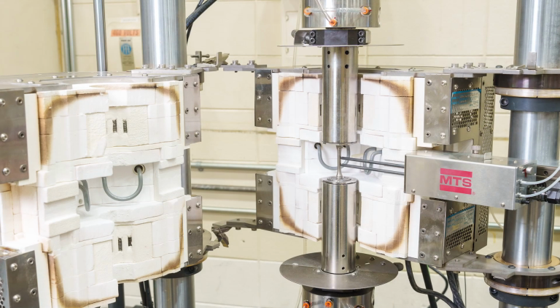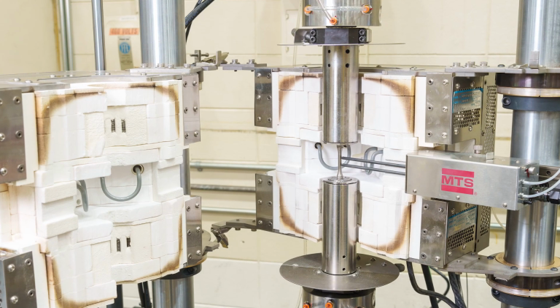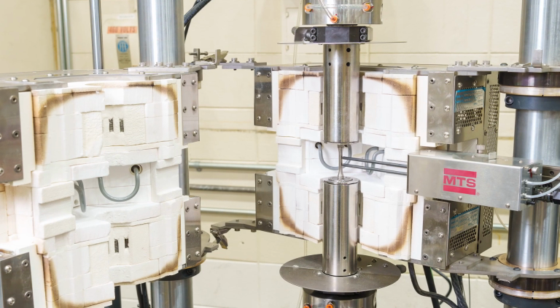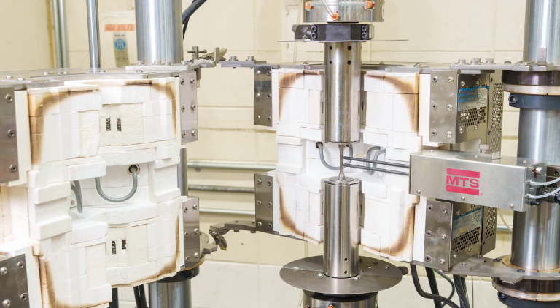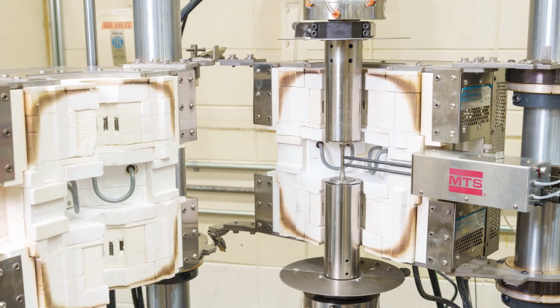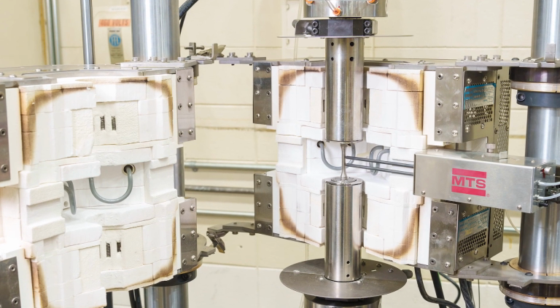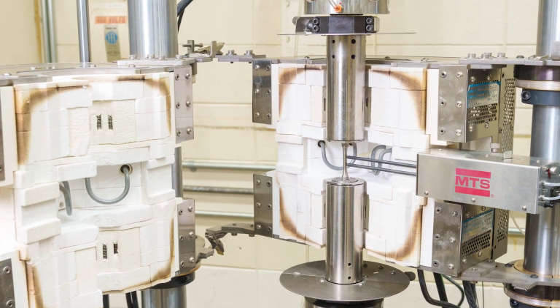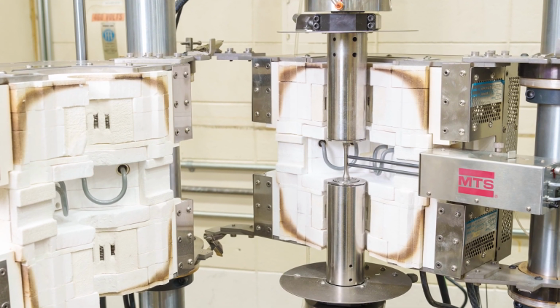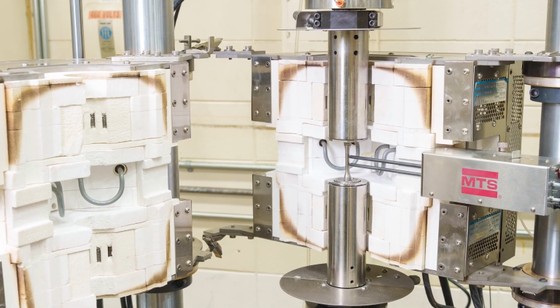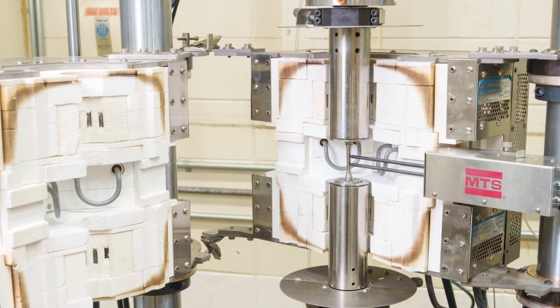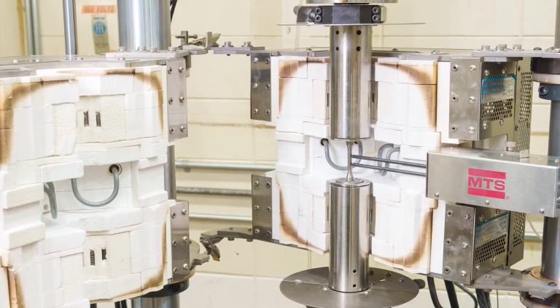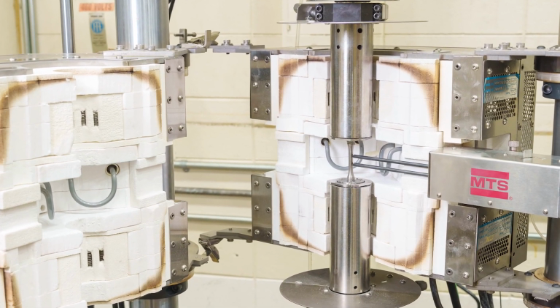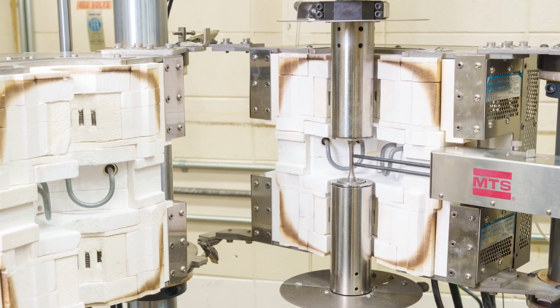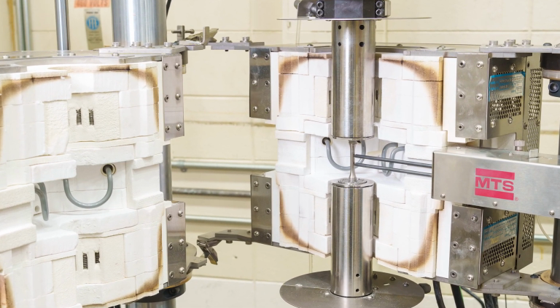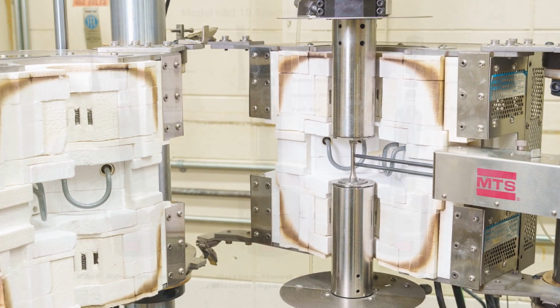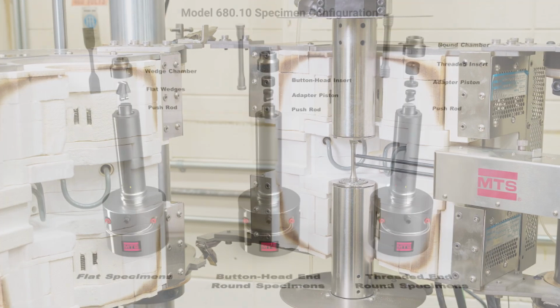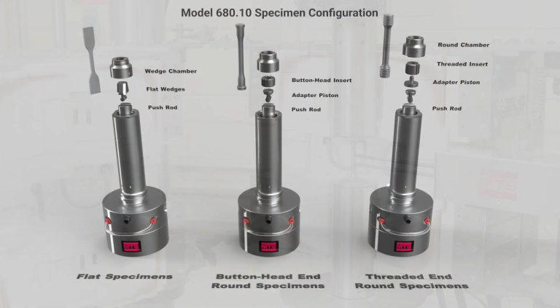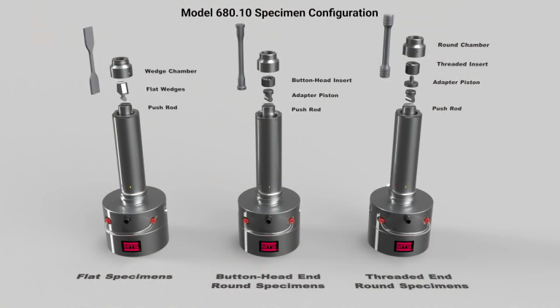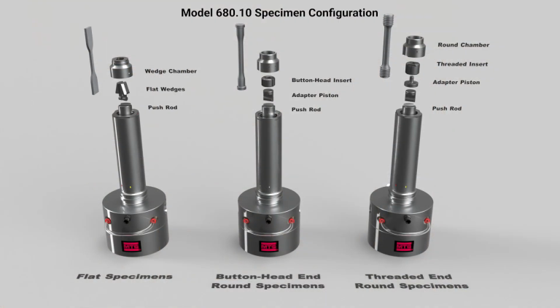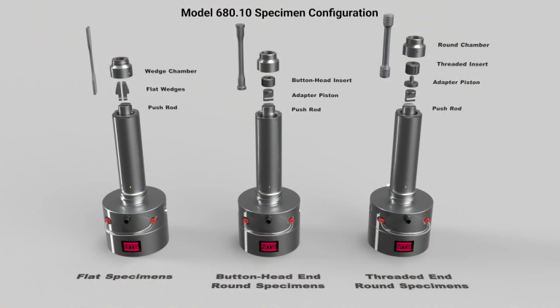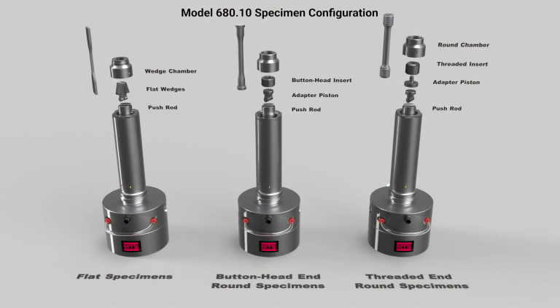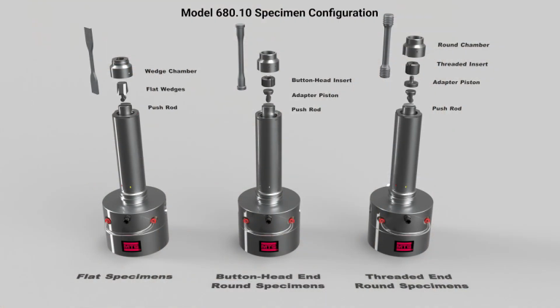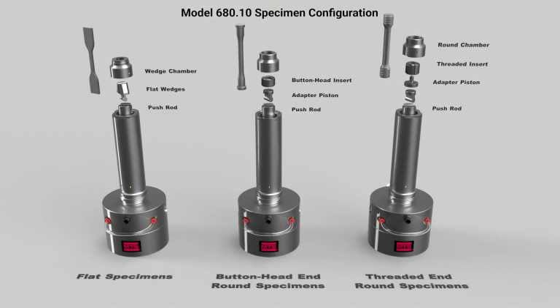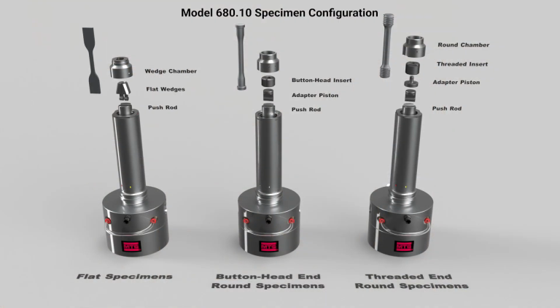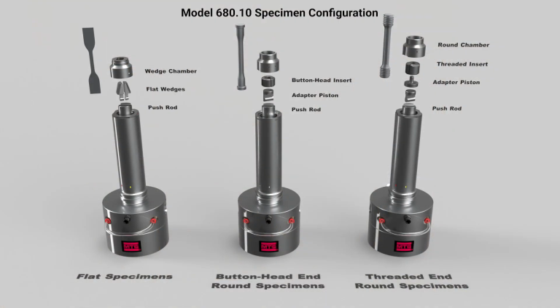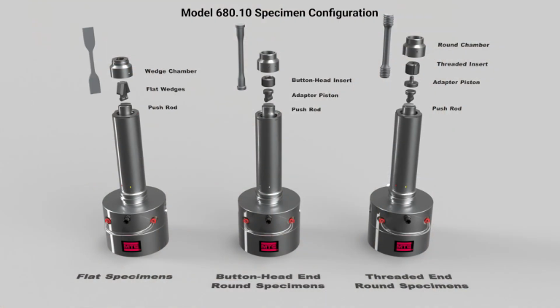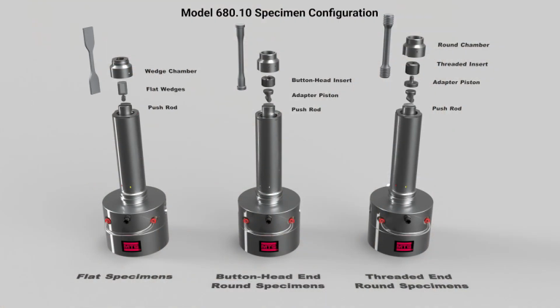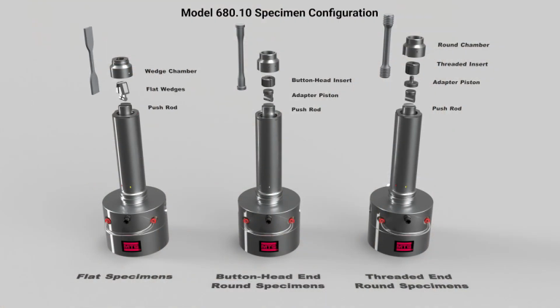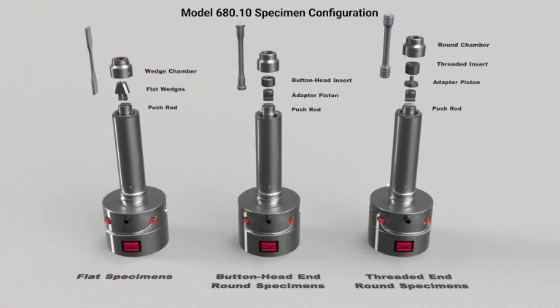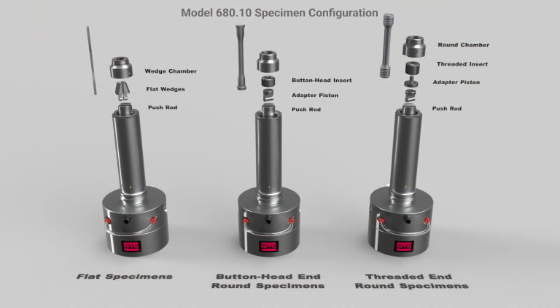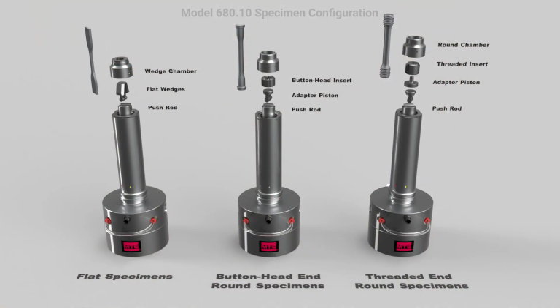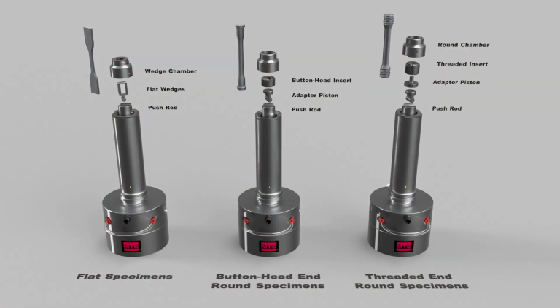Contact MTS today to see how these versatile high quality grips can elevate your high temp testing program.